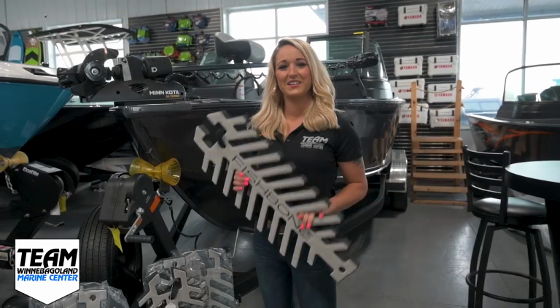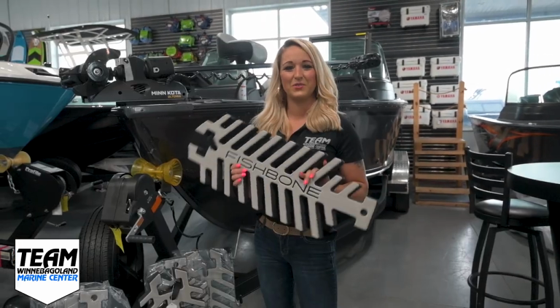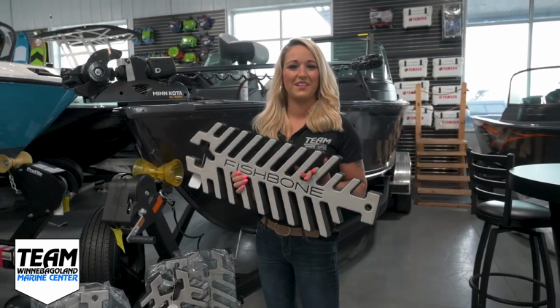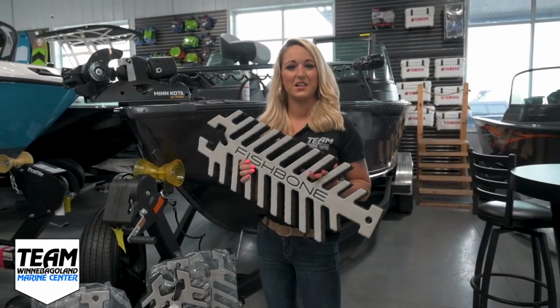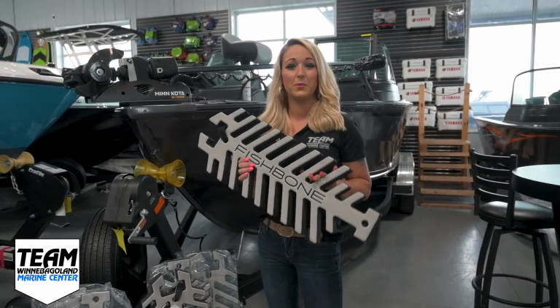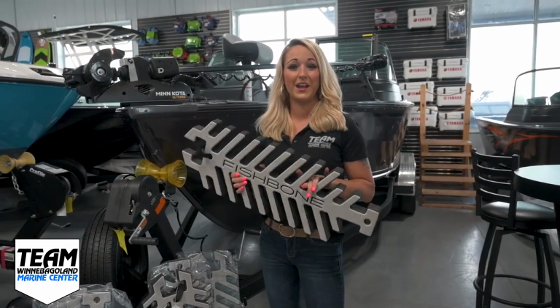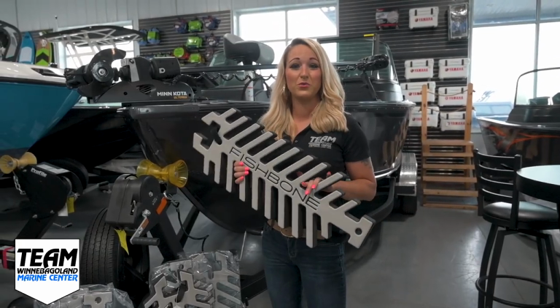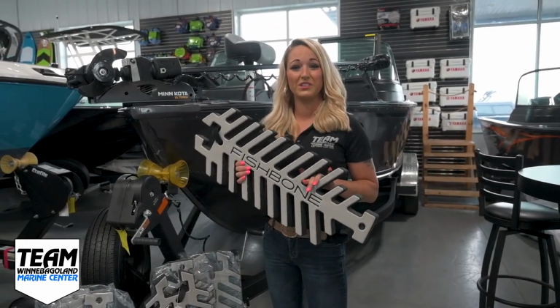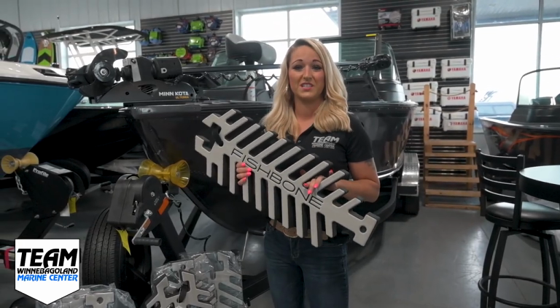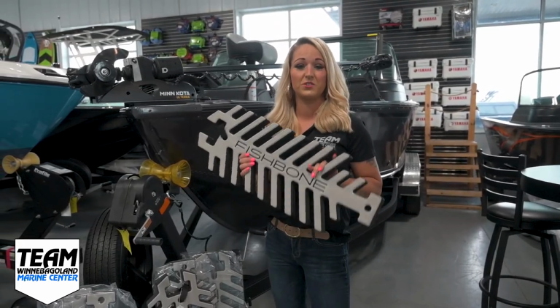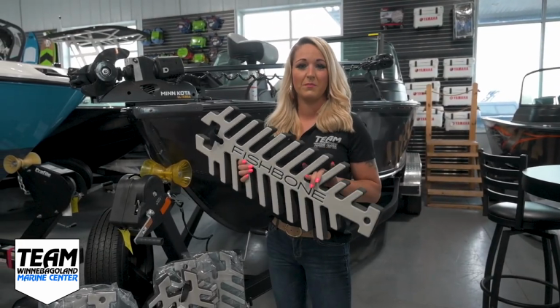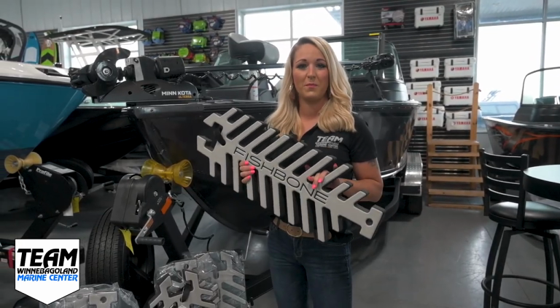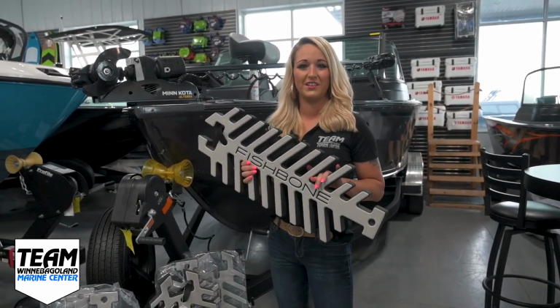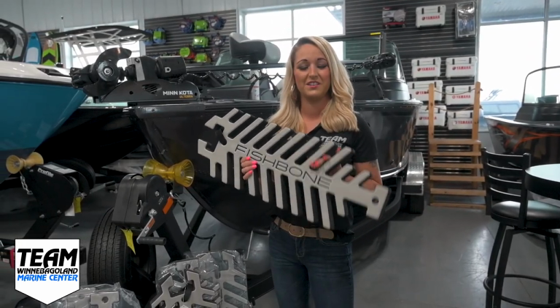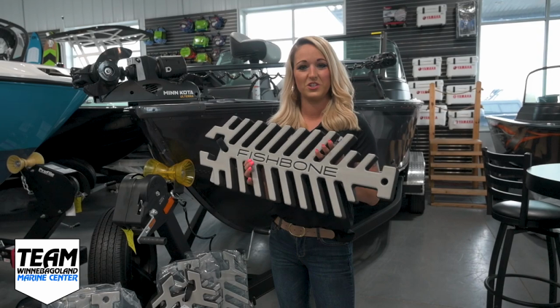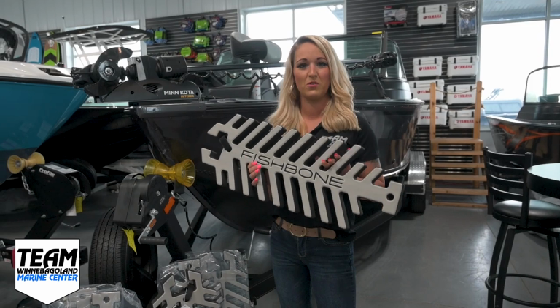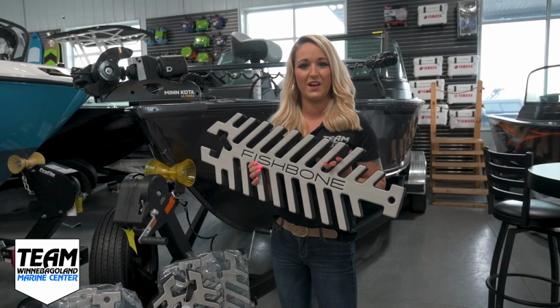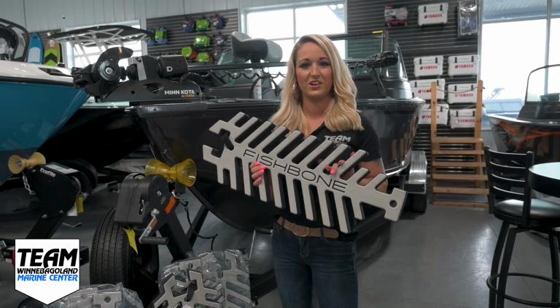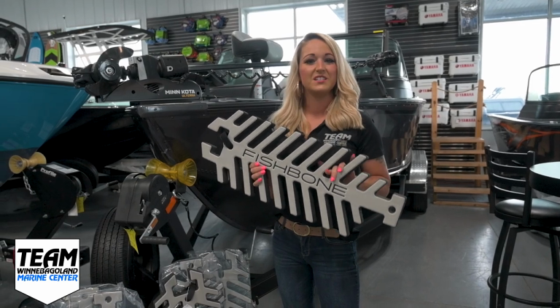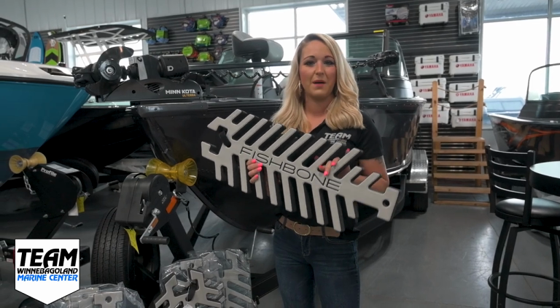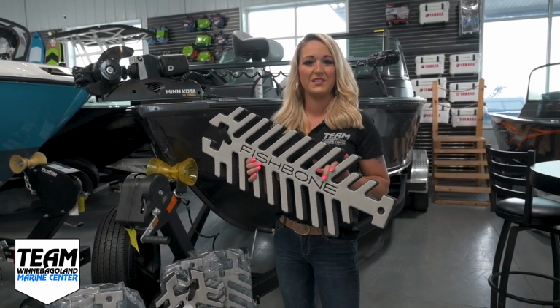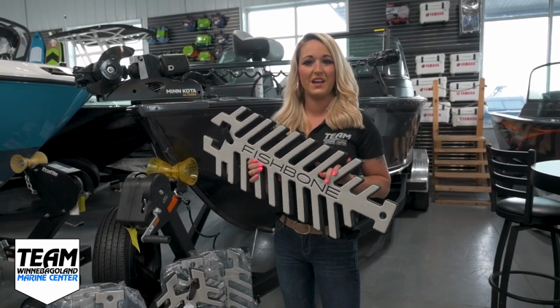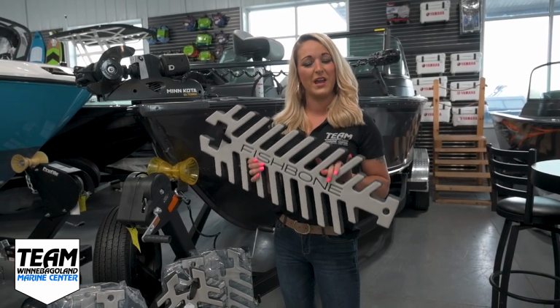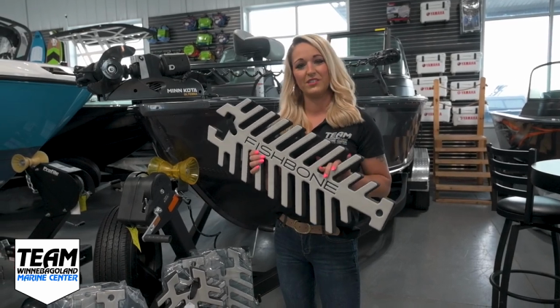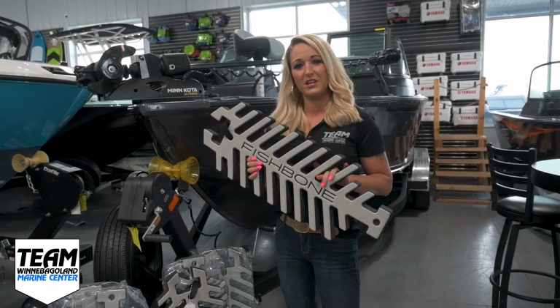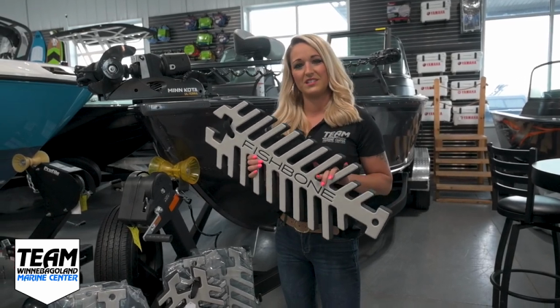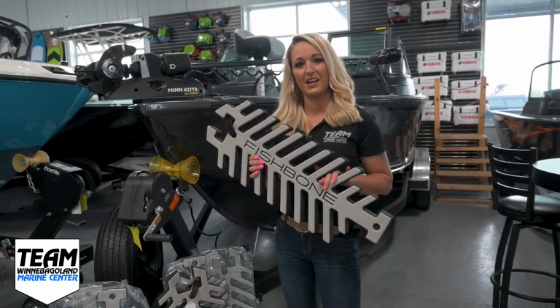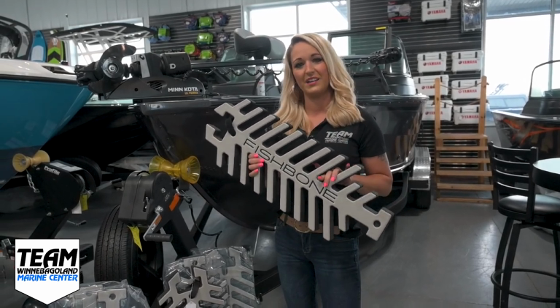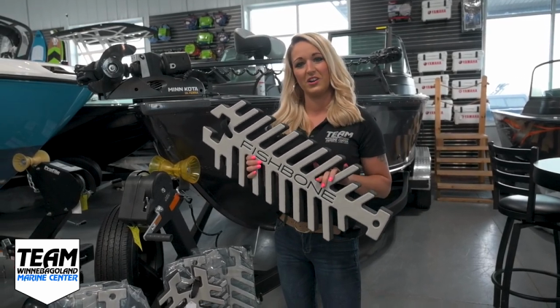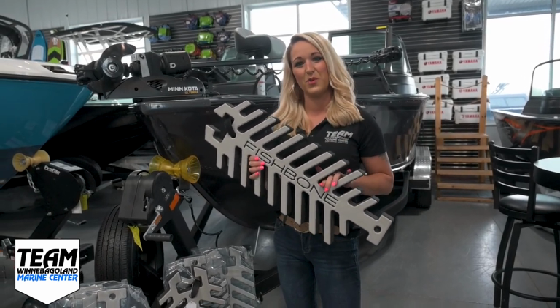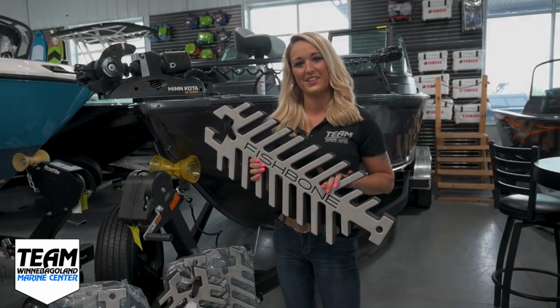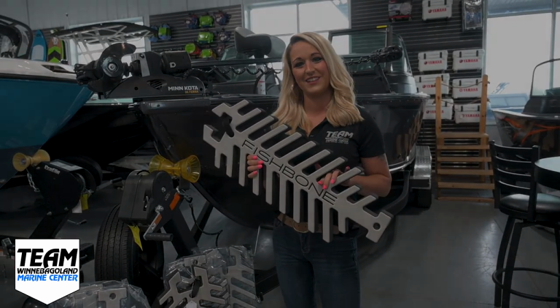So again, these are a brand new release from Jet Boat Pilot — the Fishbone Fender. Stop in today, we have limited stock, and get yours while they last.